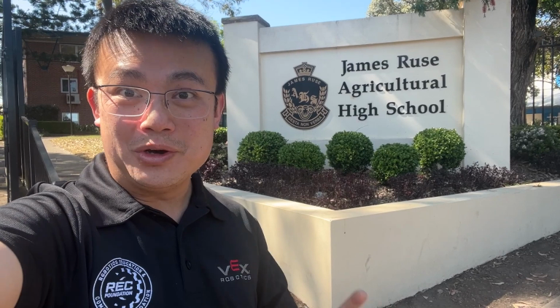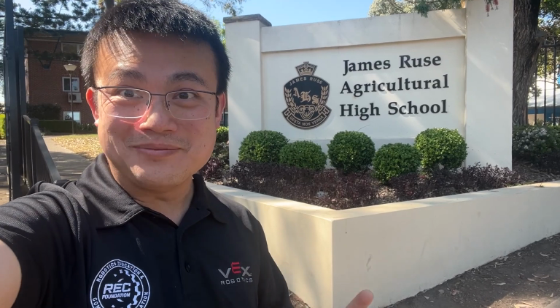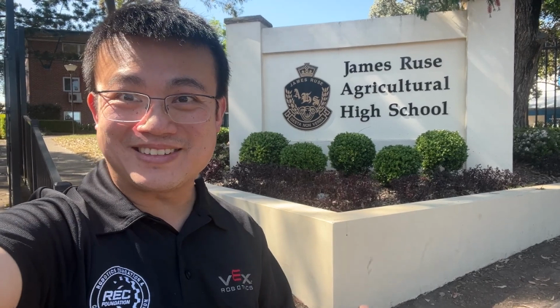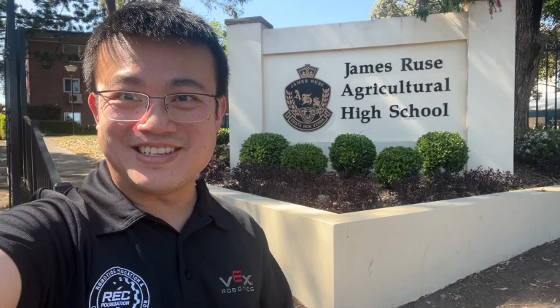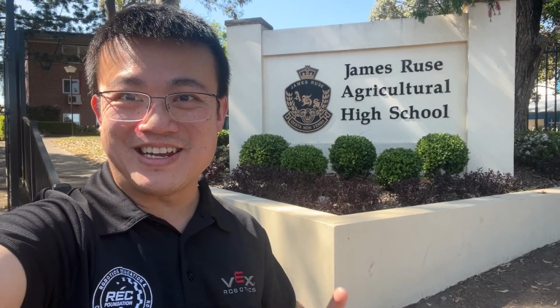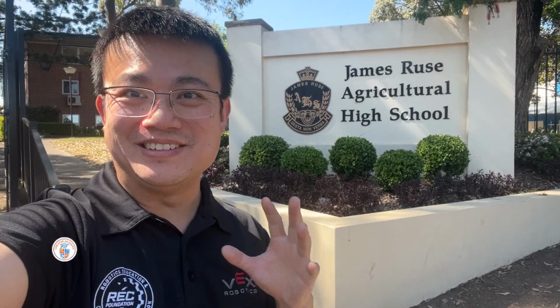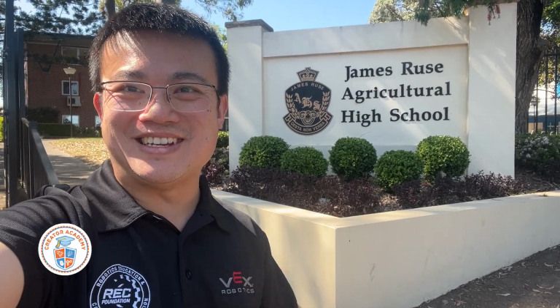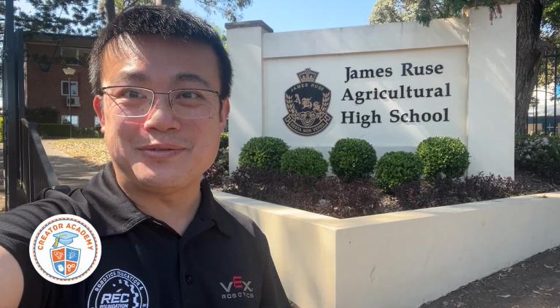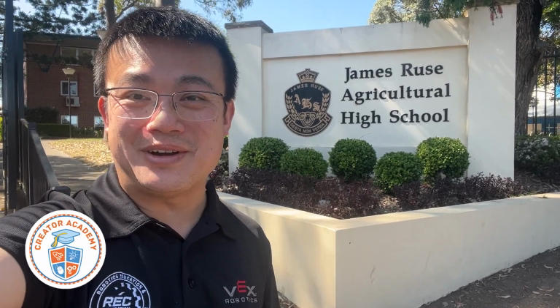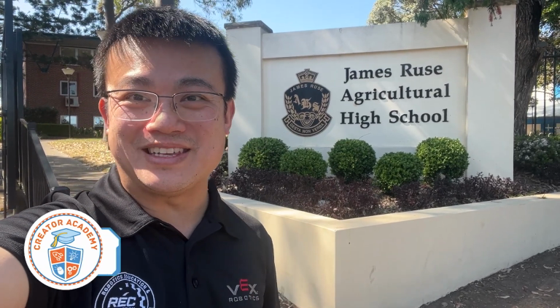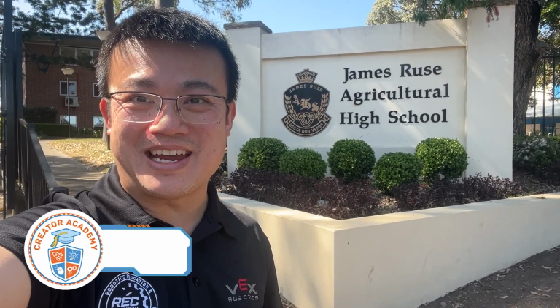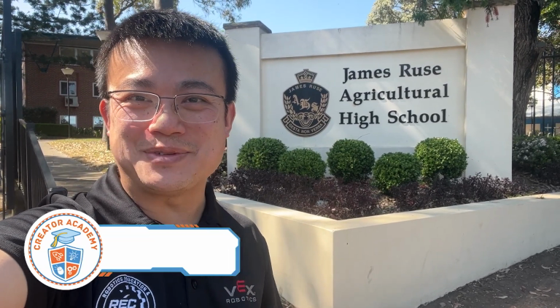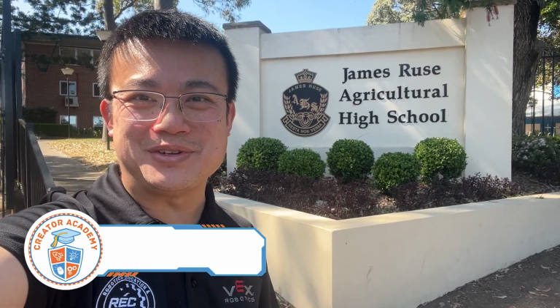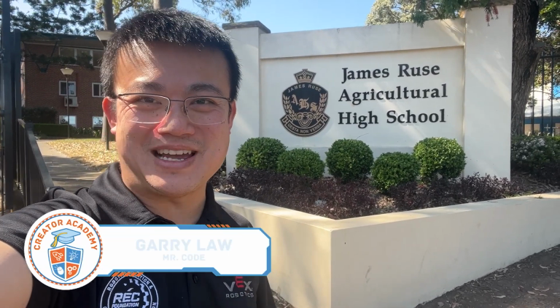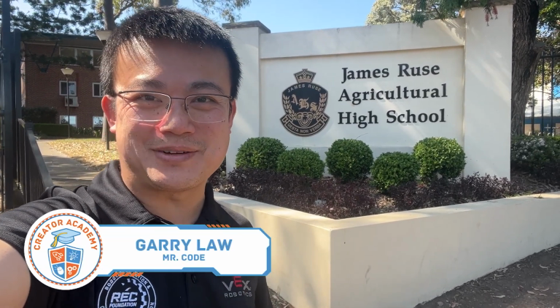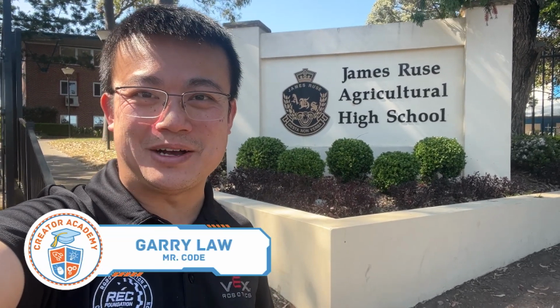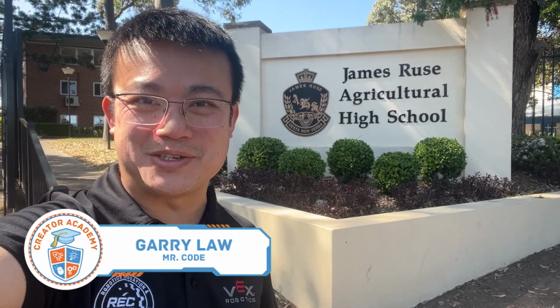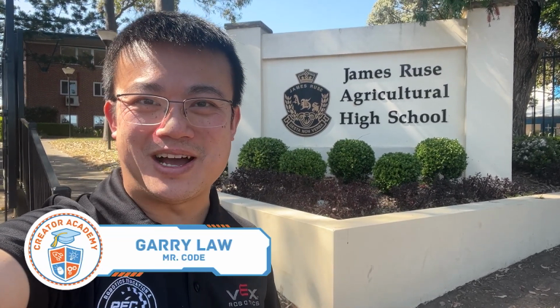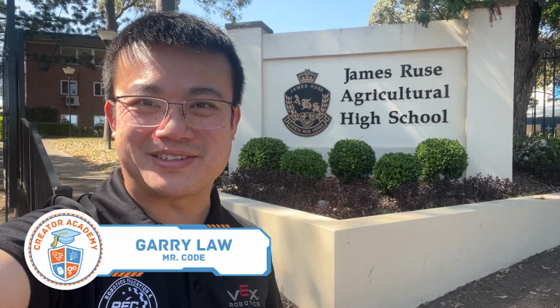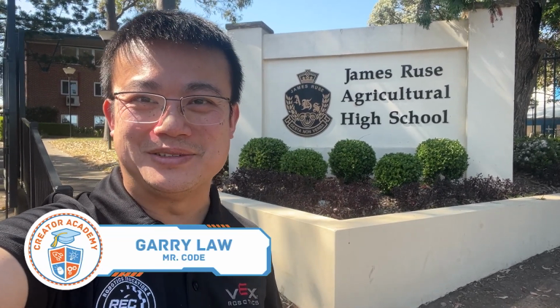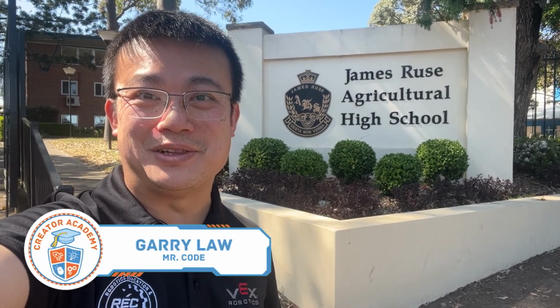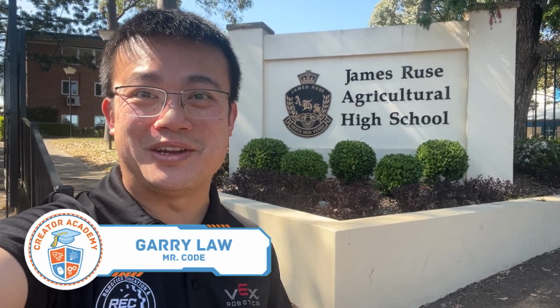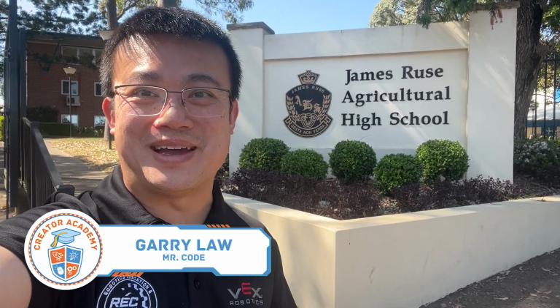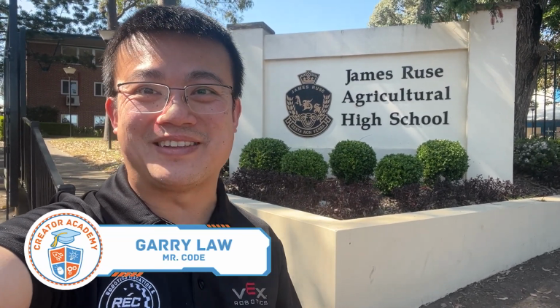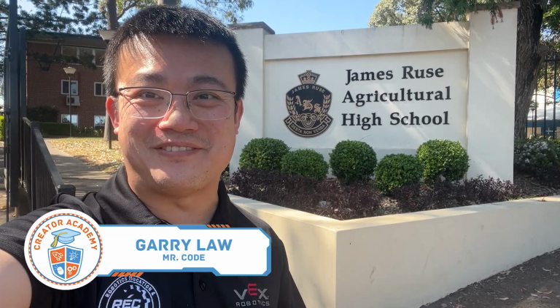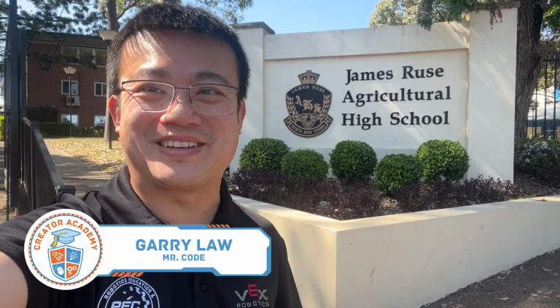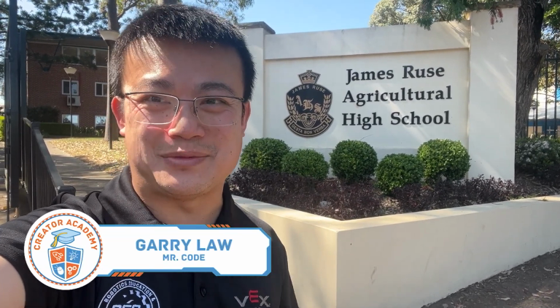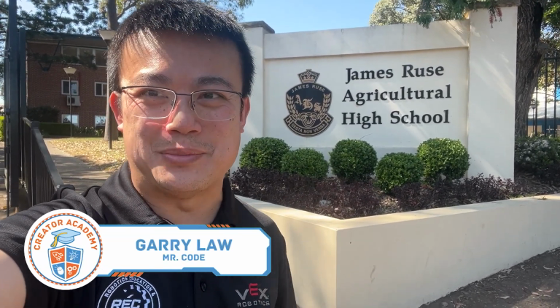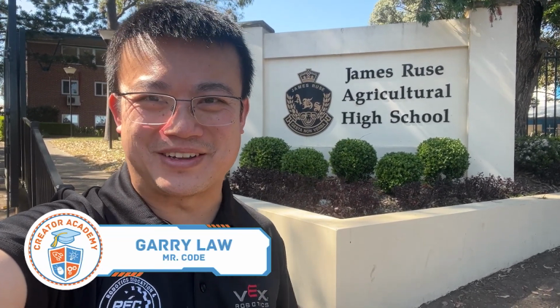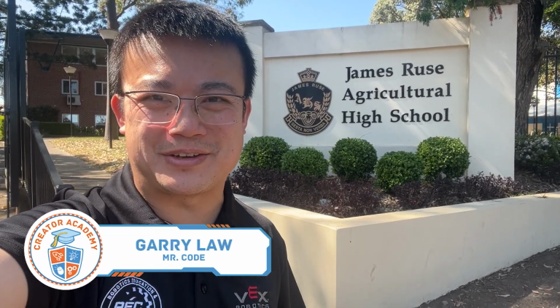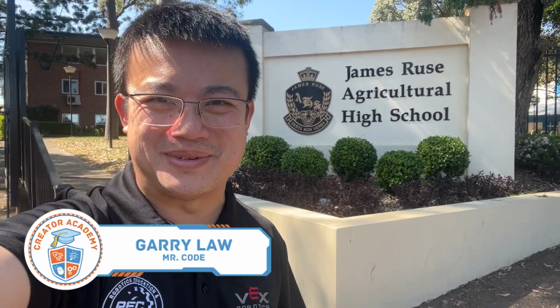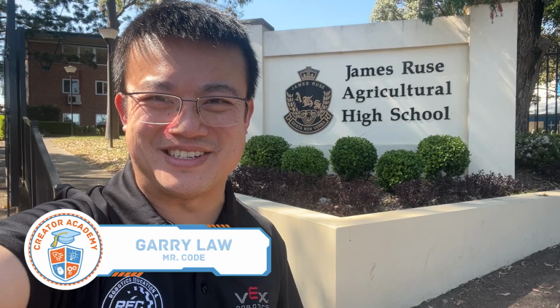Welcome back to the channel. Today we're at the James Roos Agricultural High School to learn about the VEX Robotics competition.